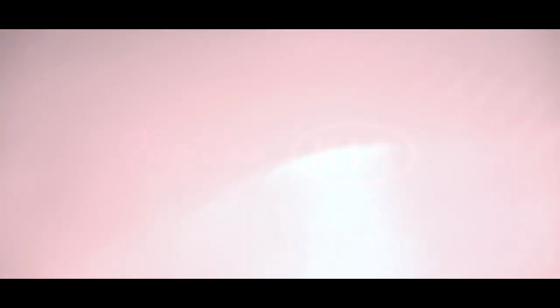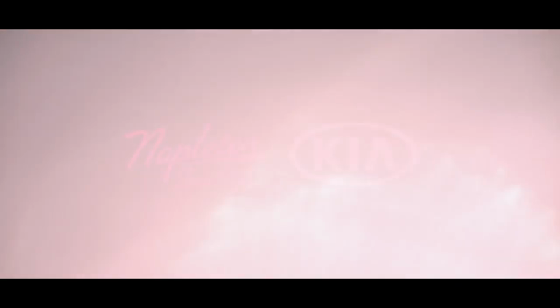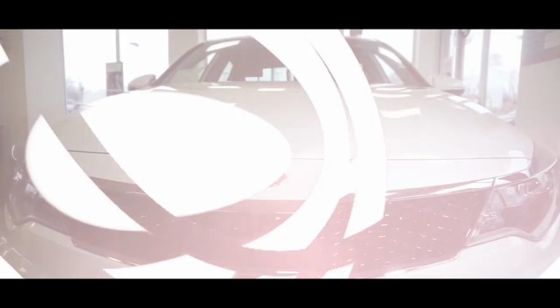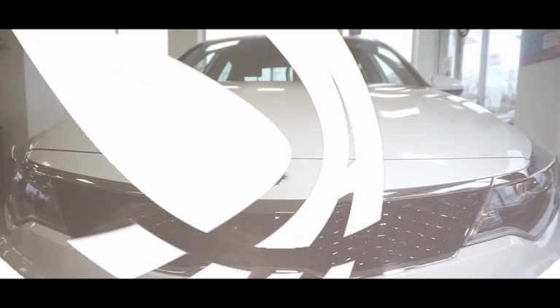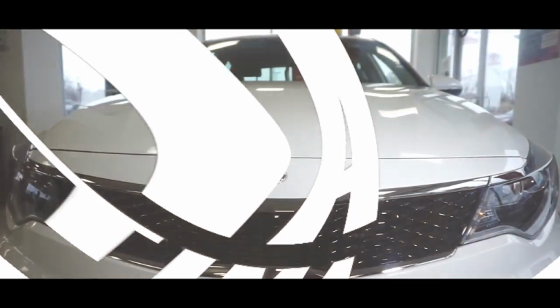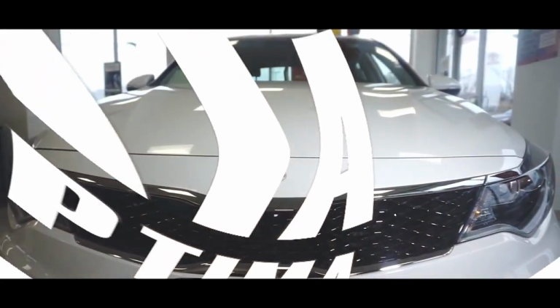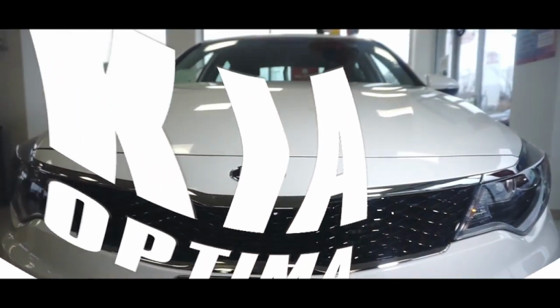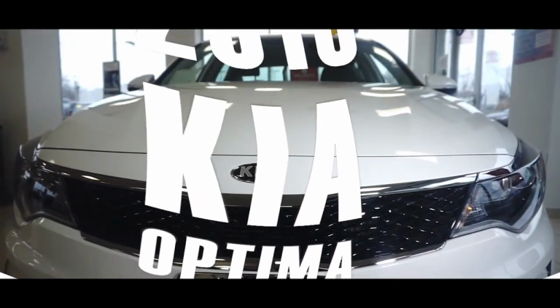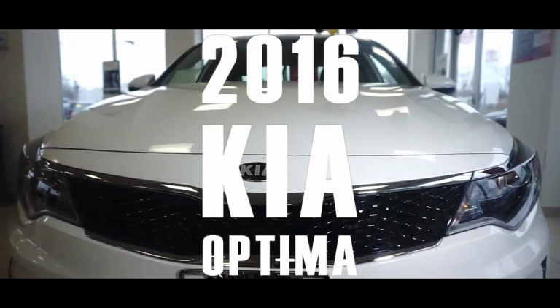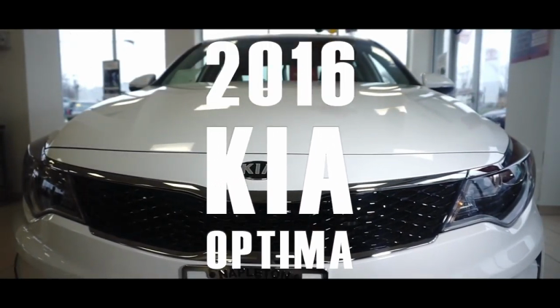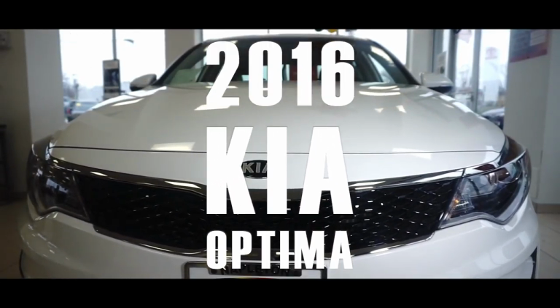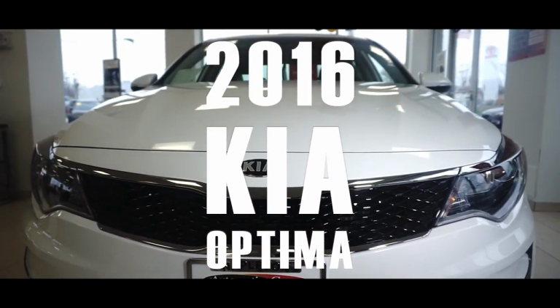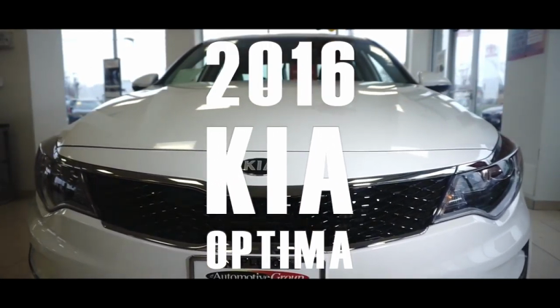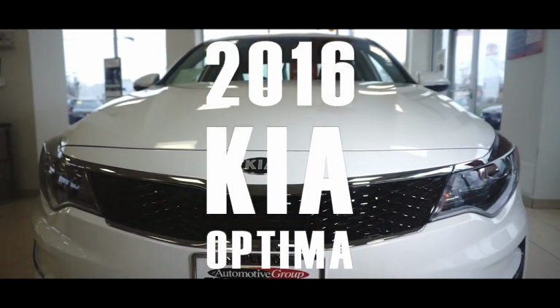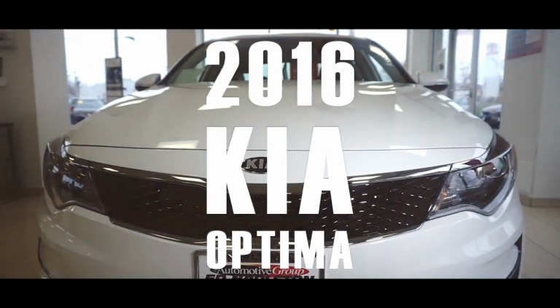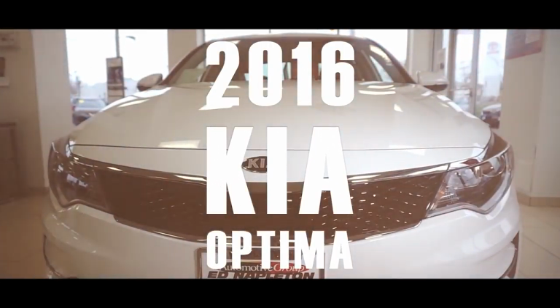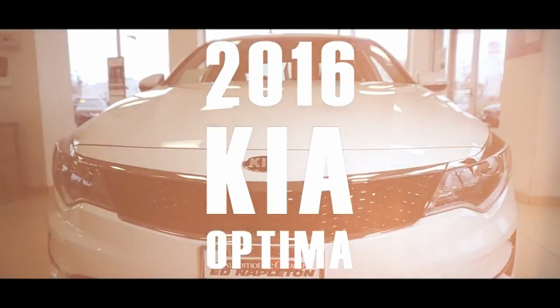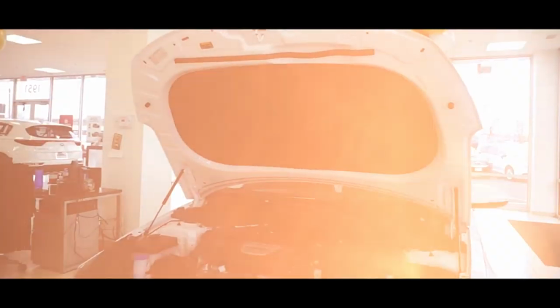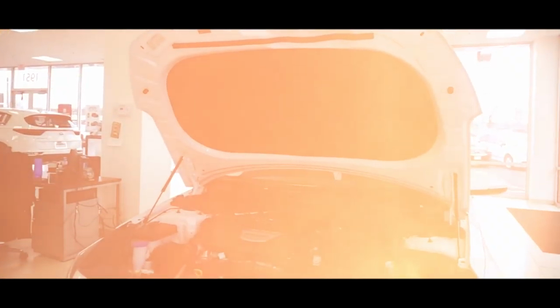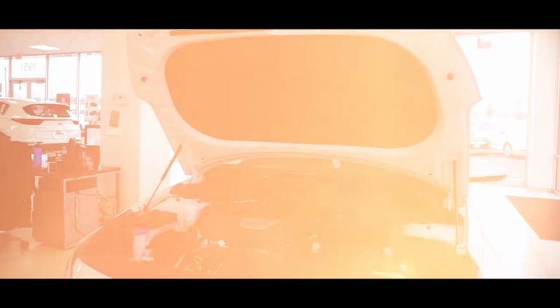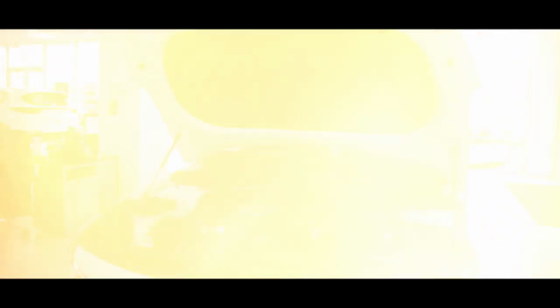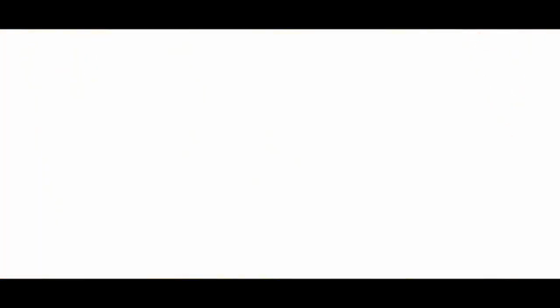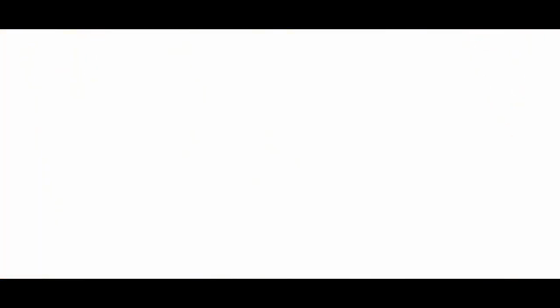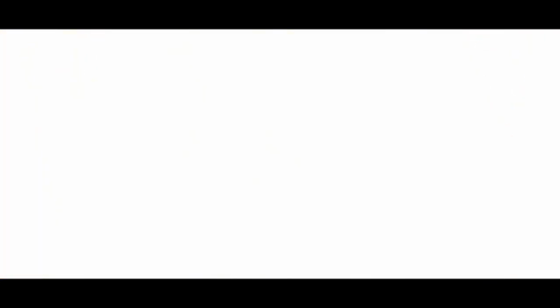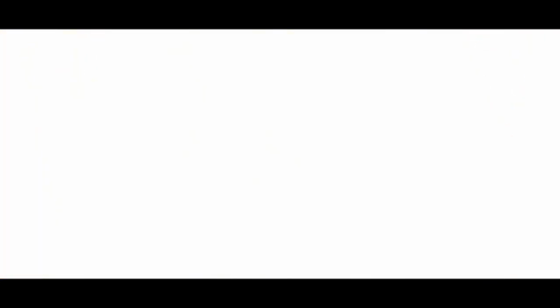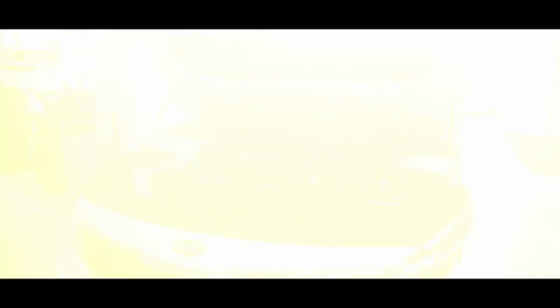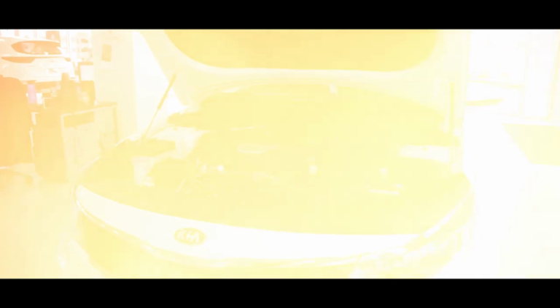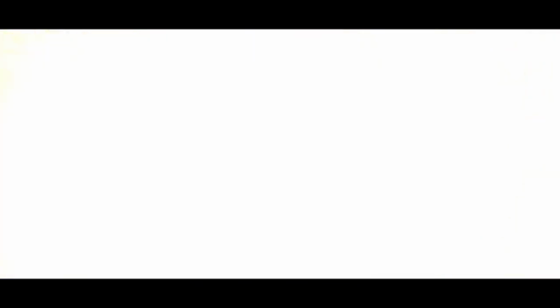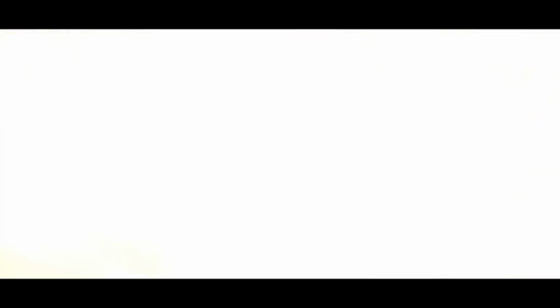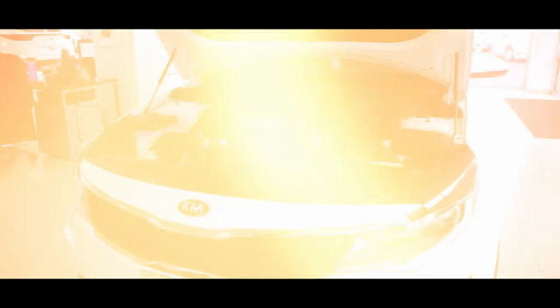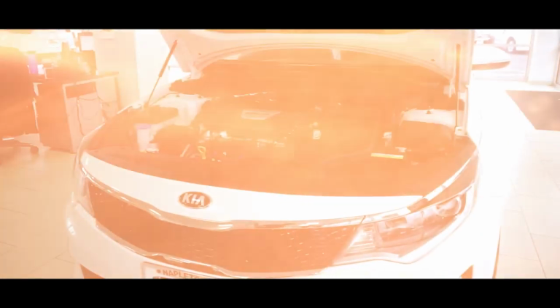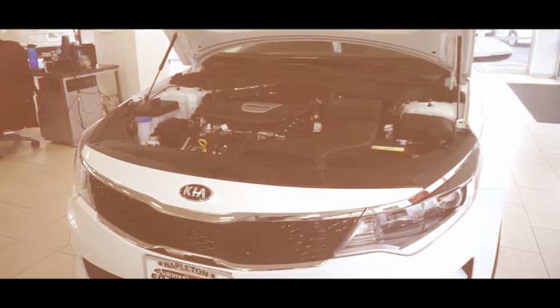The 2016 Kia Optima. Kia paid particular attention to efficiency and practicality with the following features.